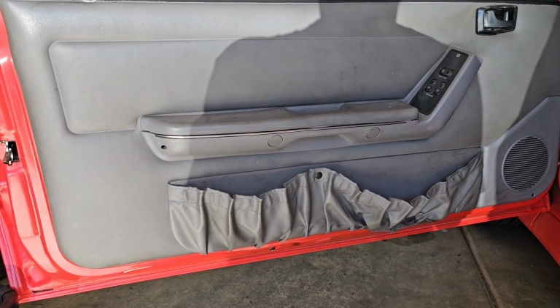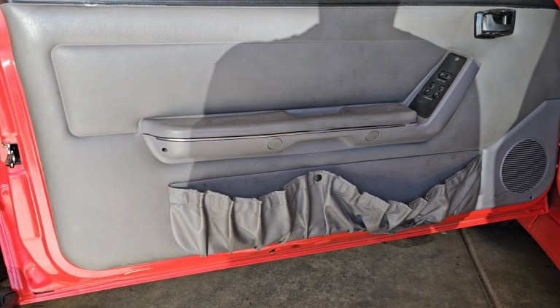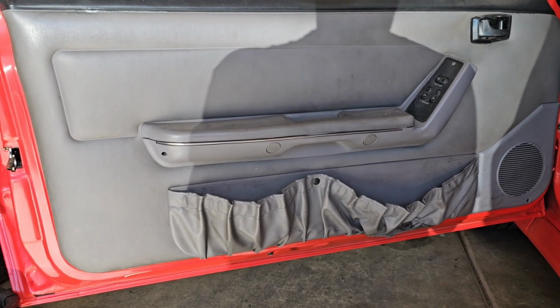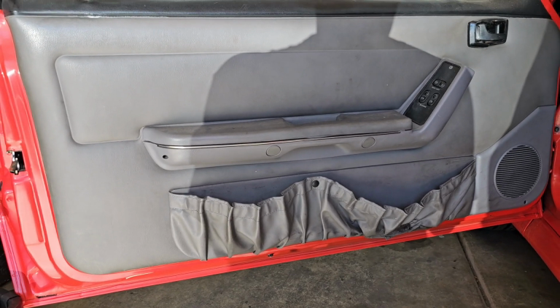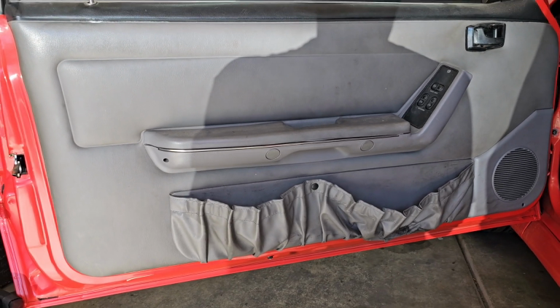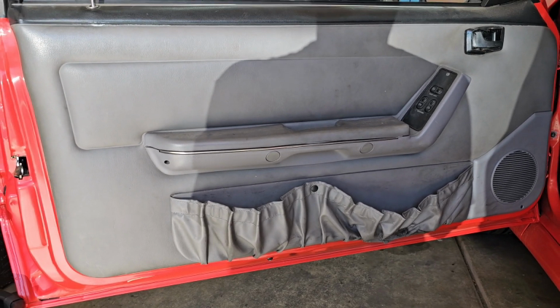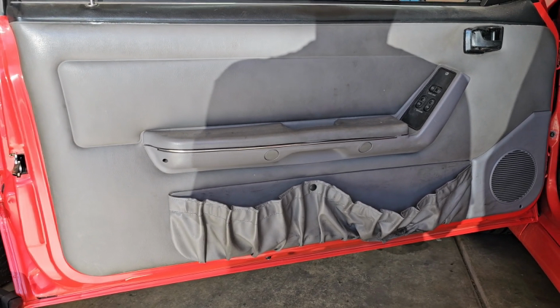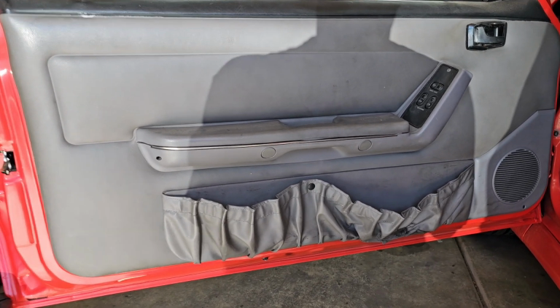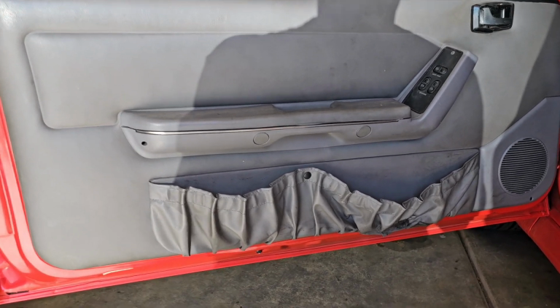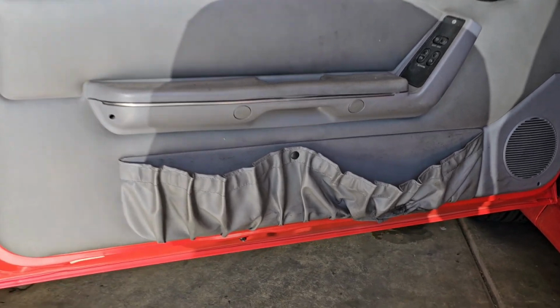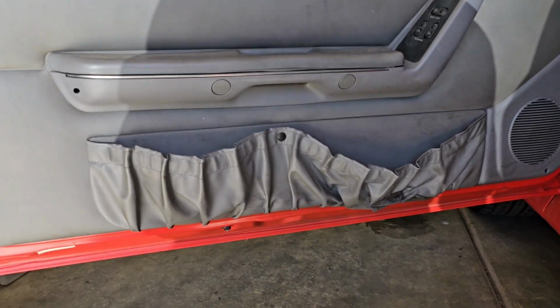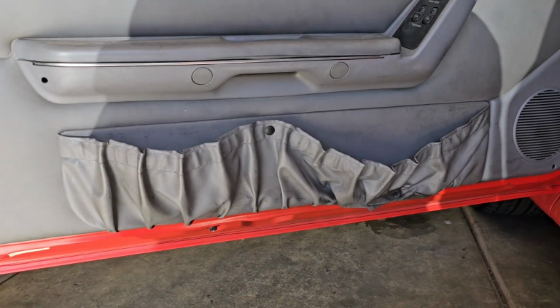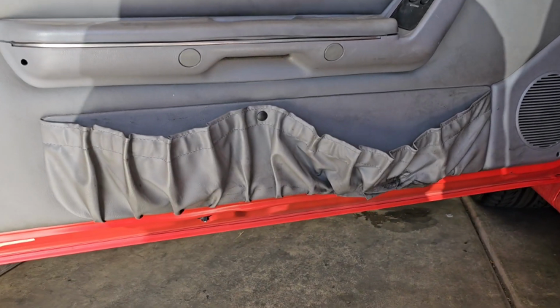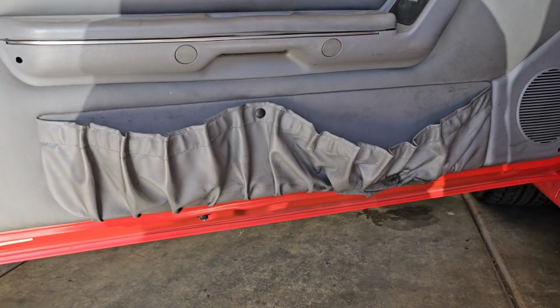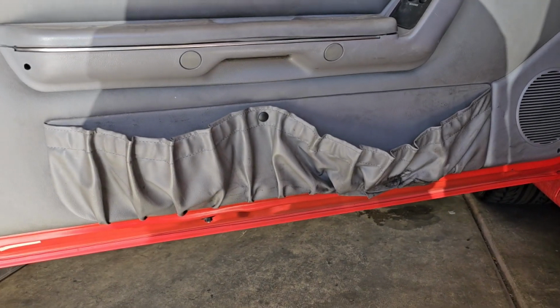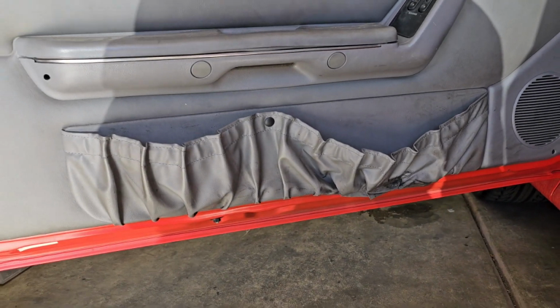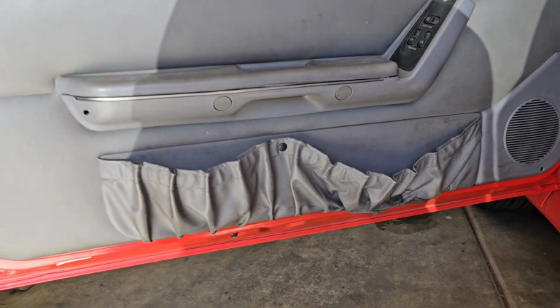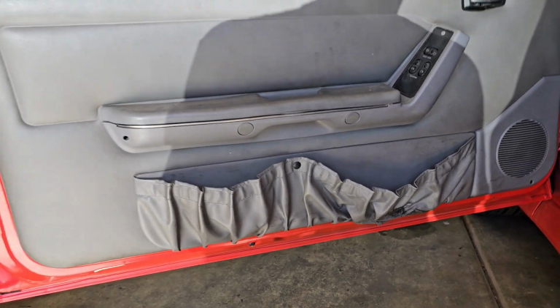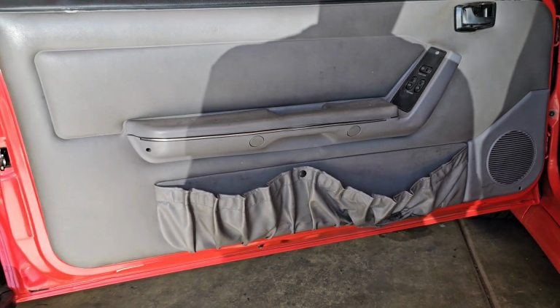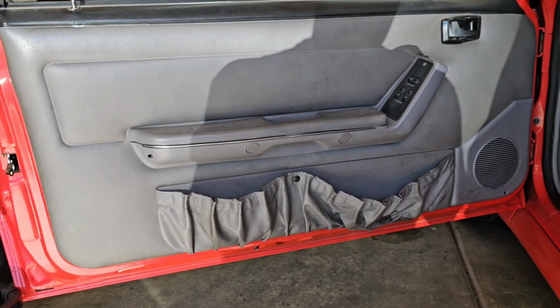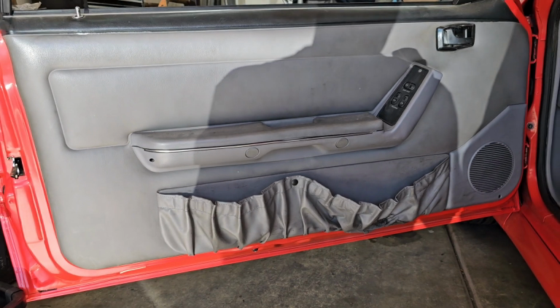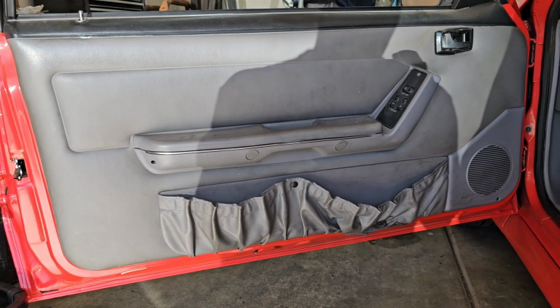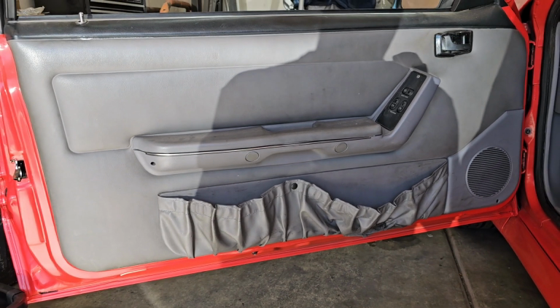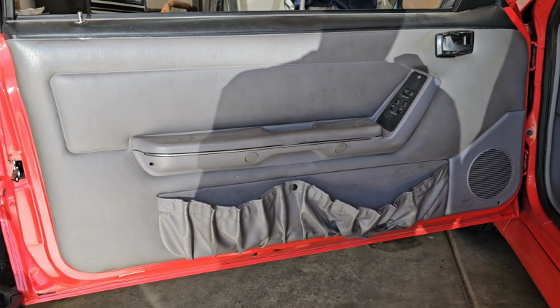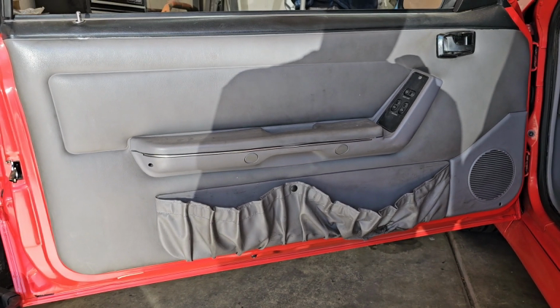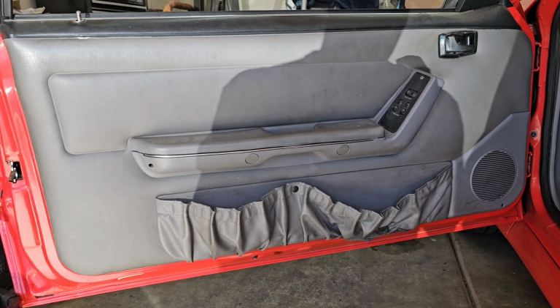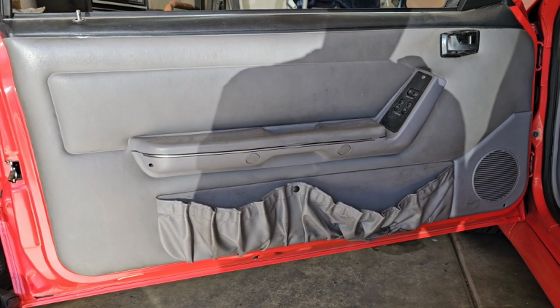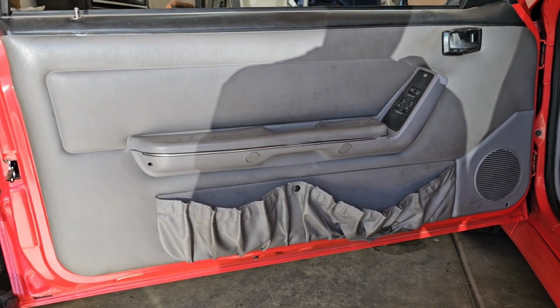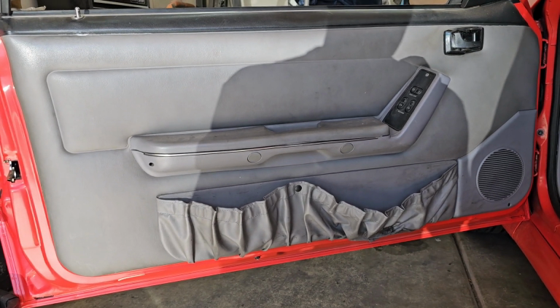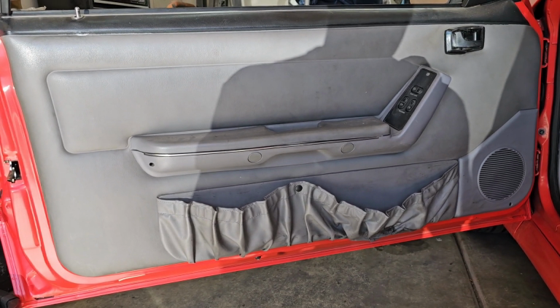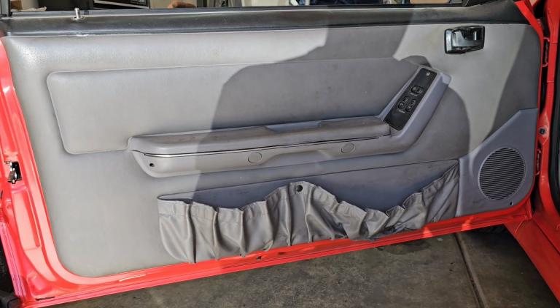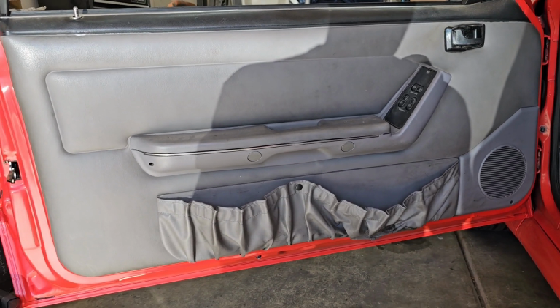Once I get this door panel off, I'll go ahead and show you how we tighten them up. Let's get to it.